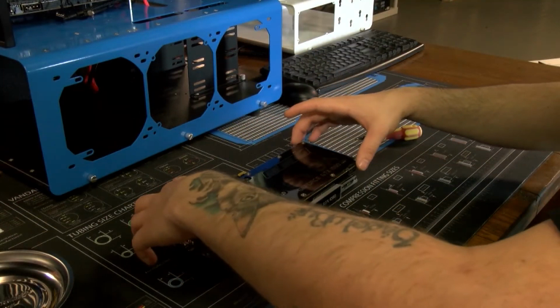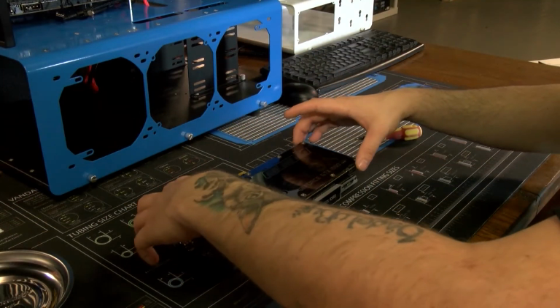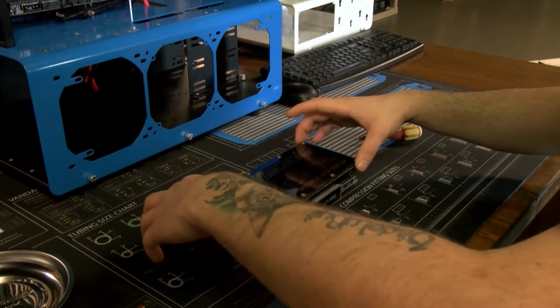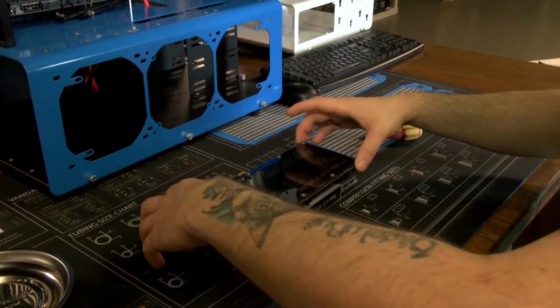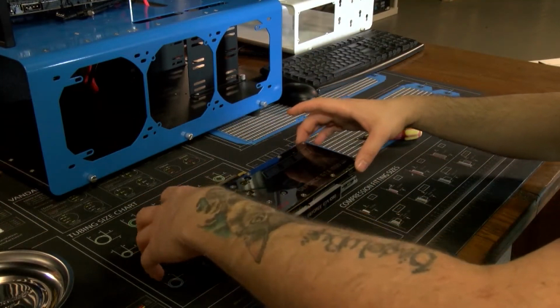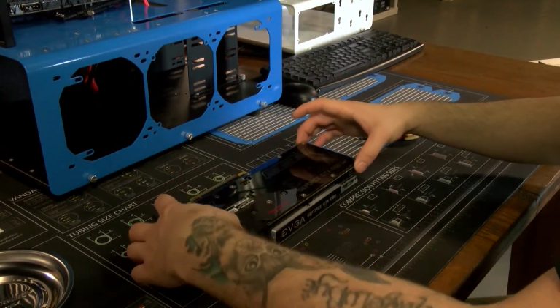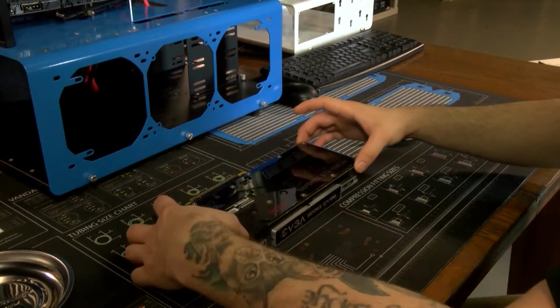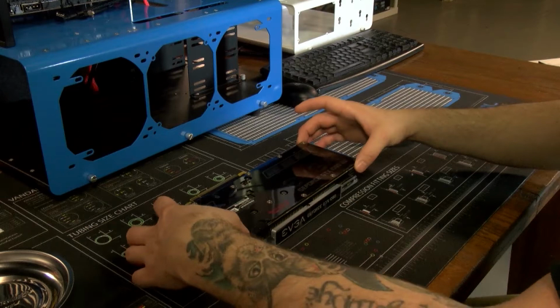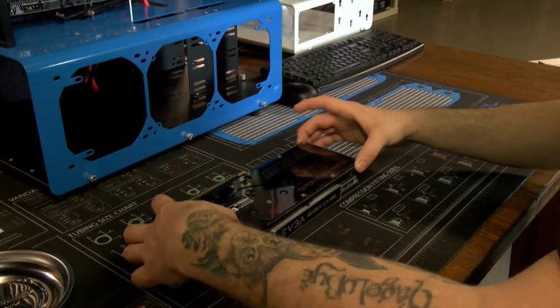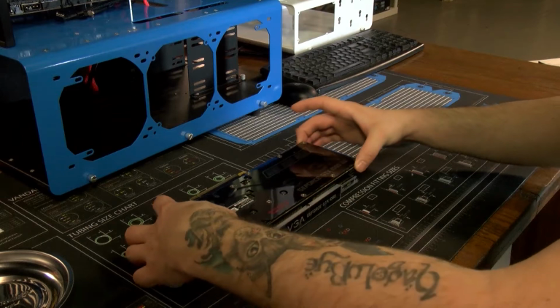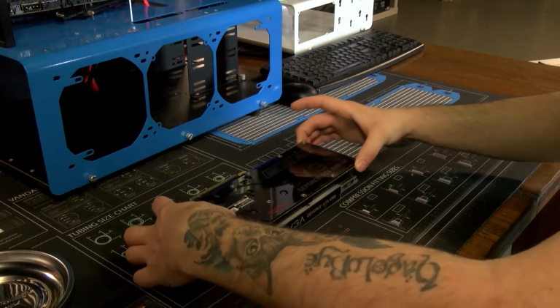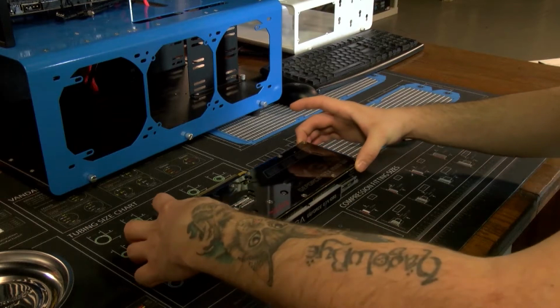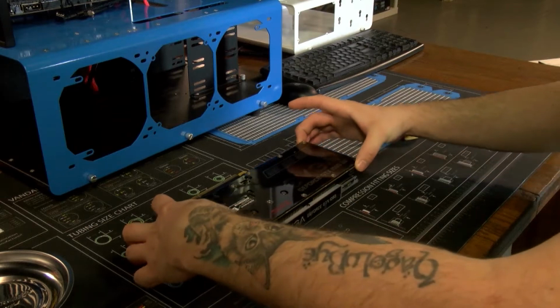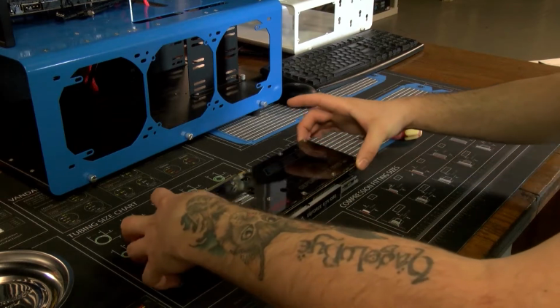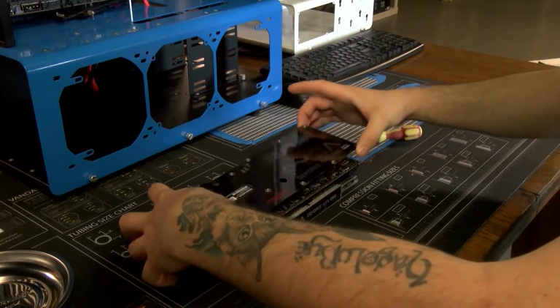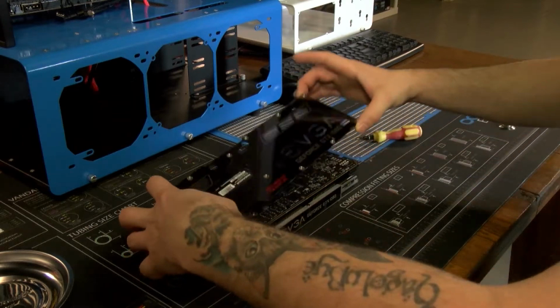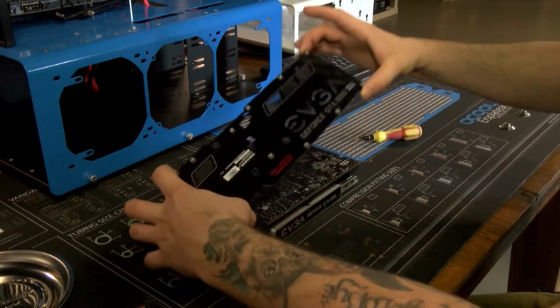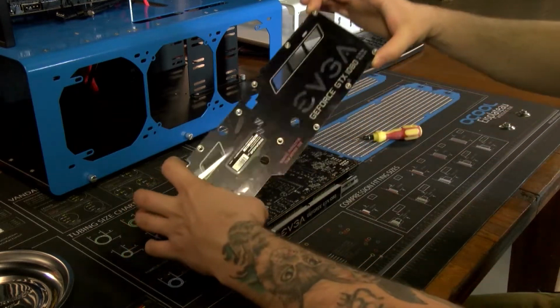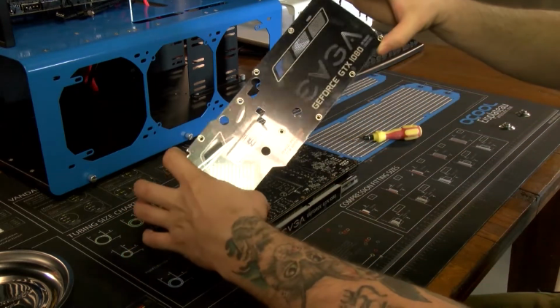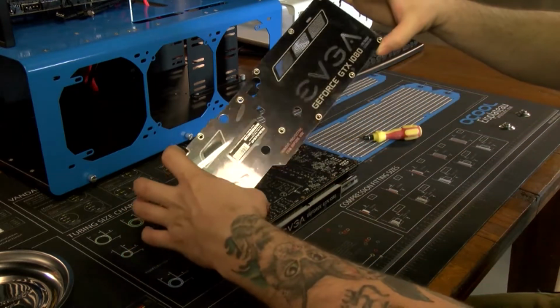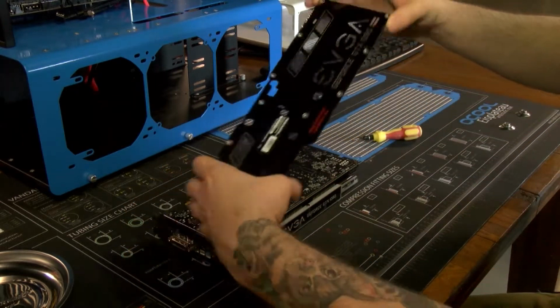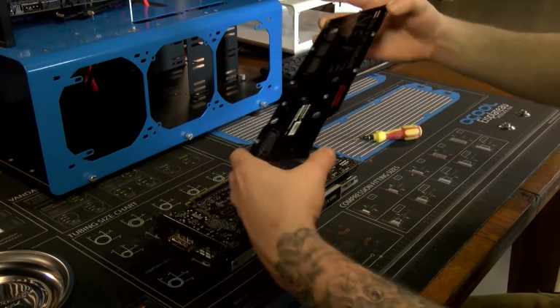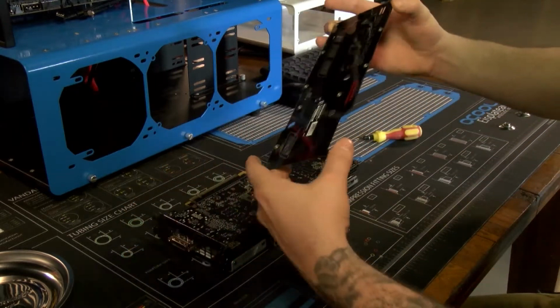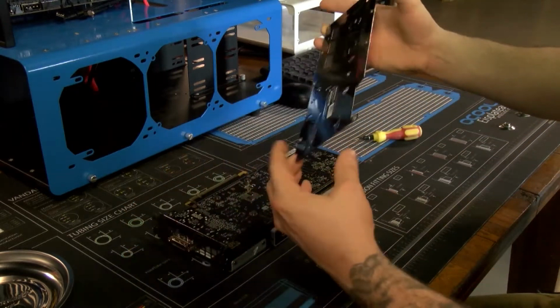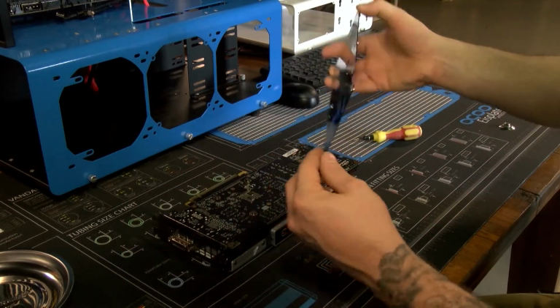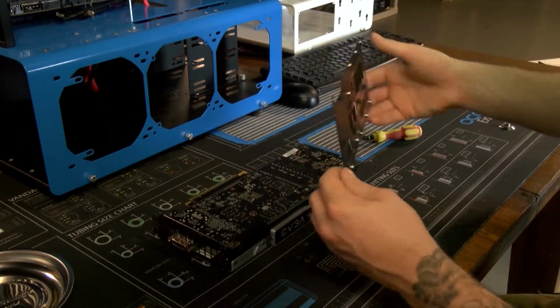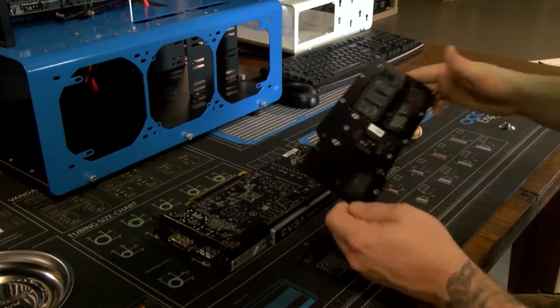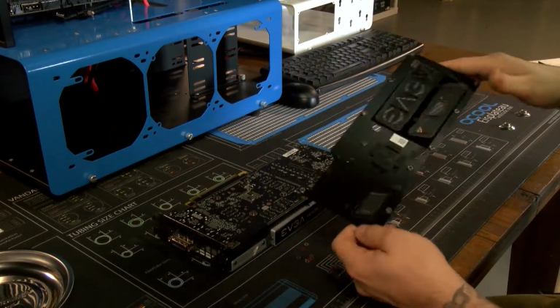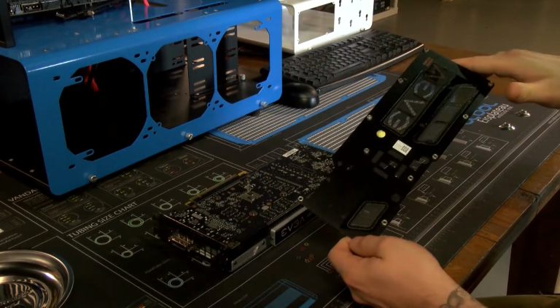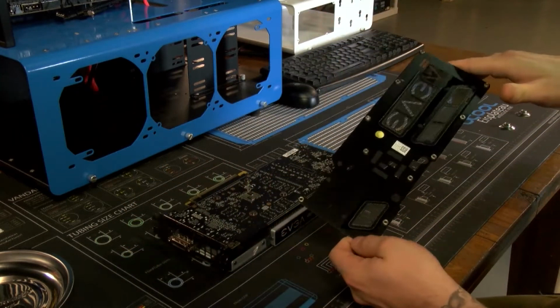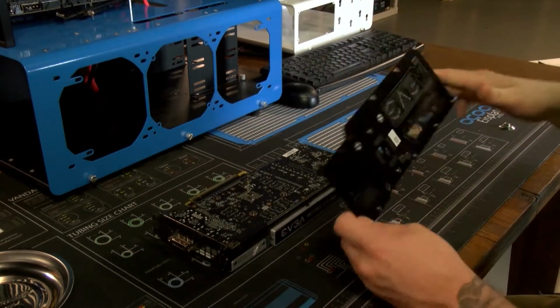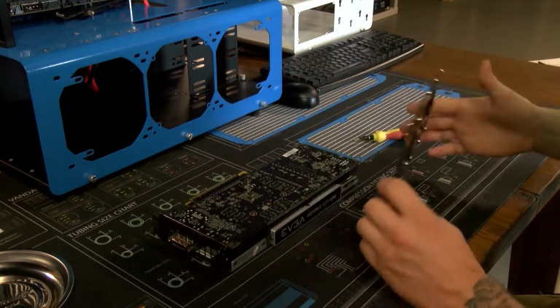And just pull this part right off — pops right off, good to go.